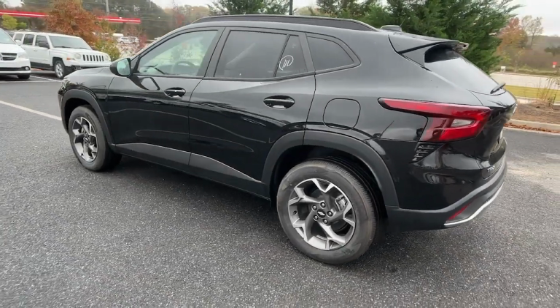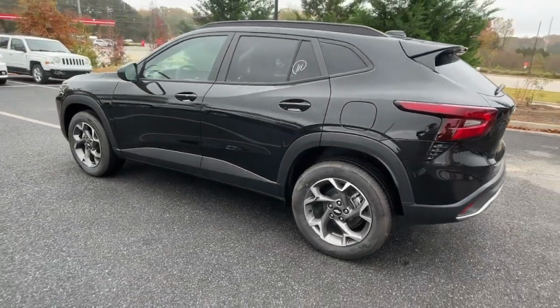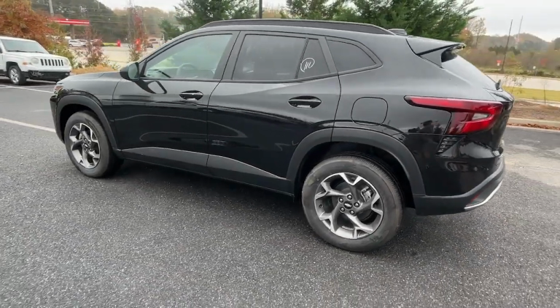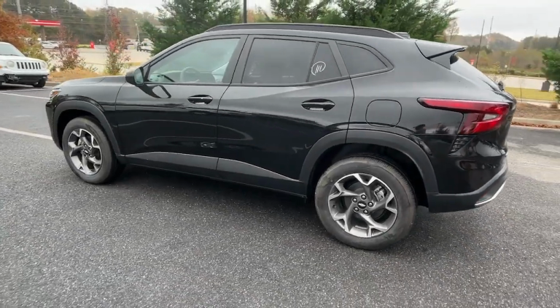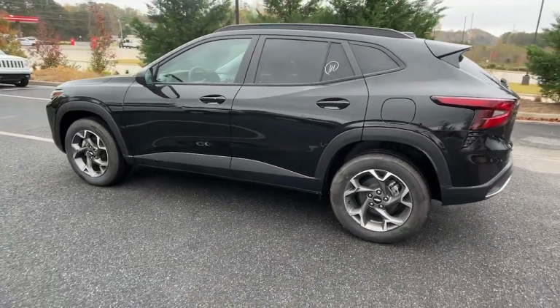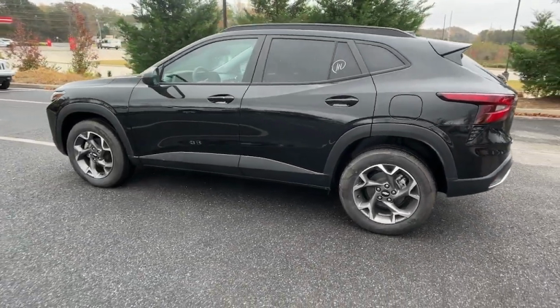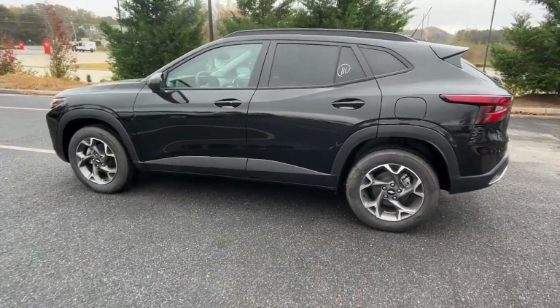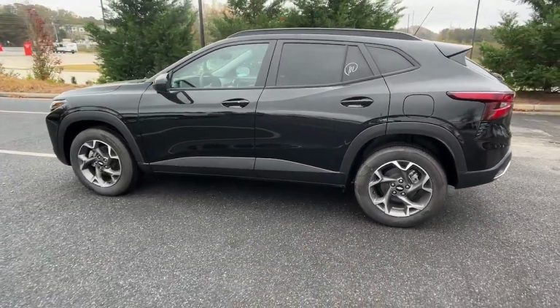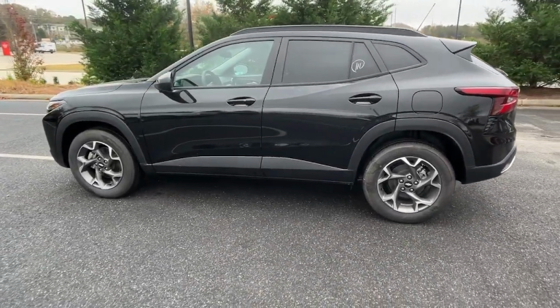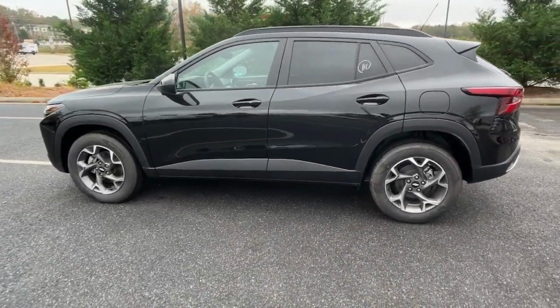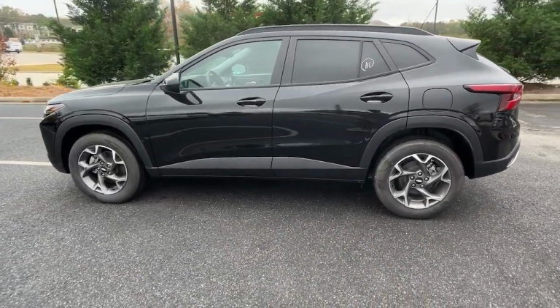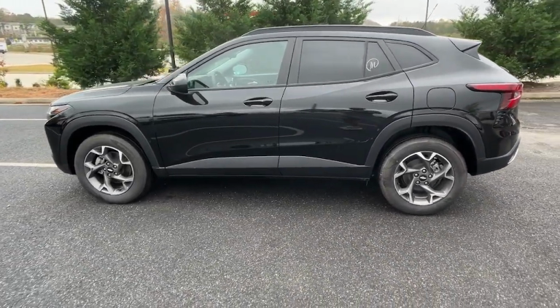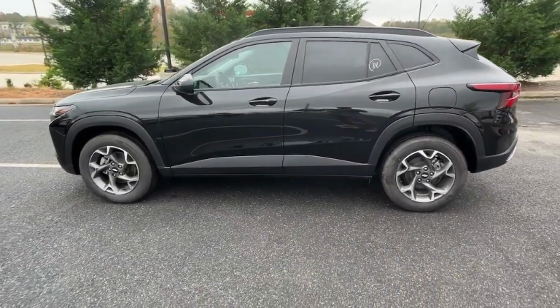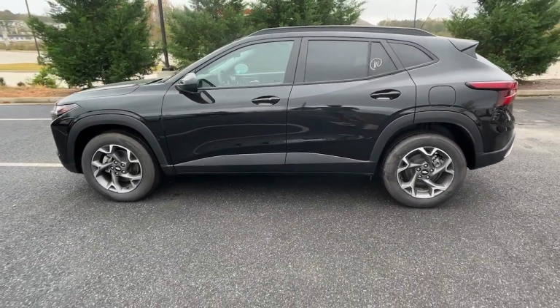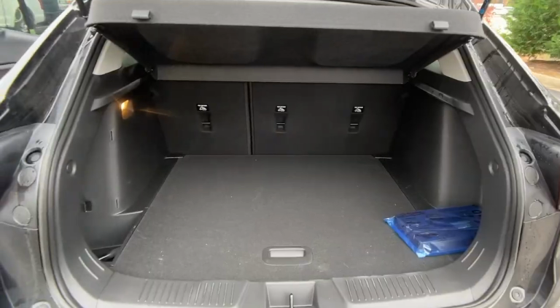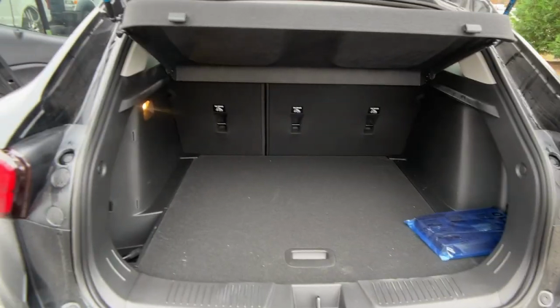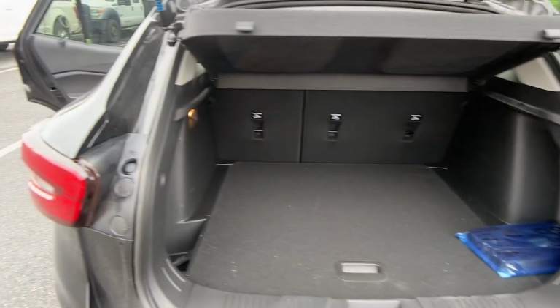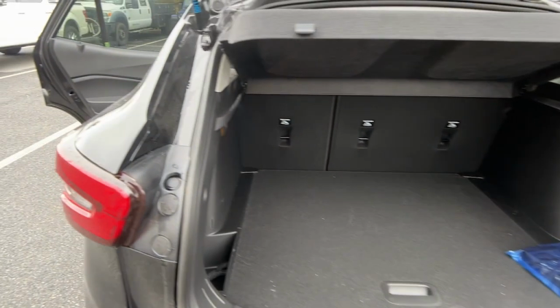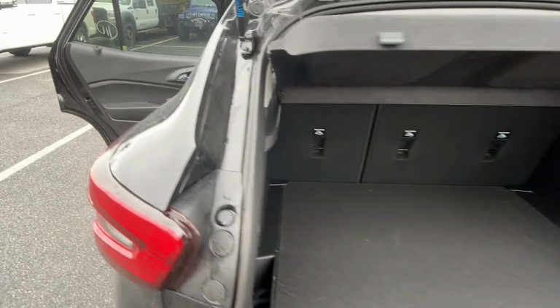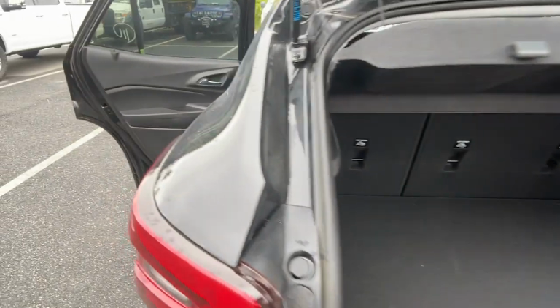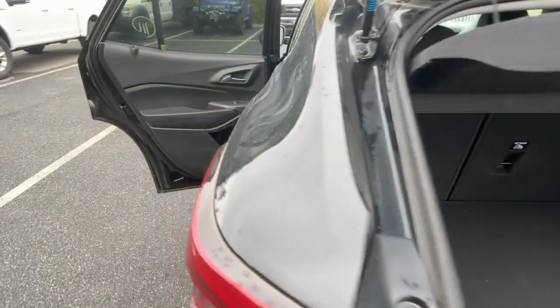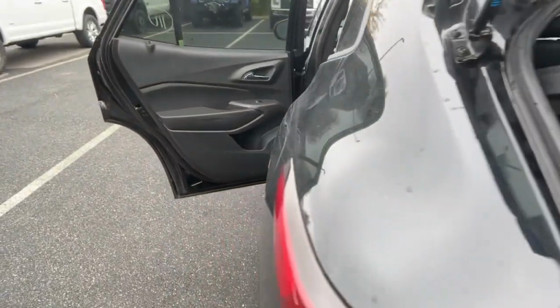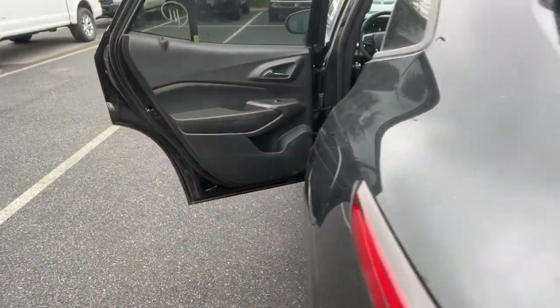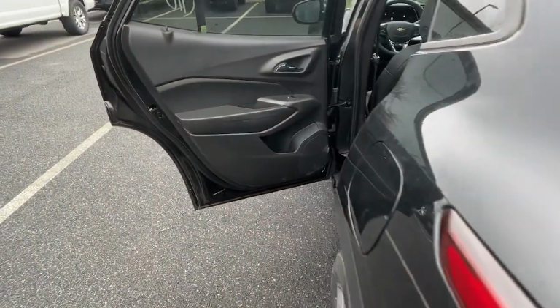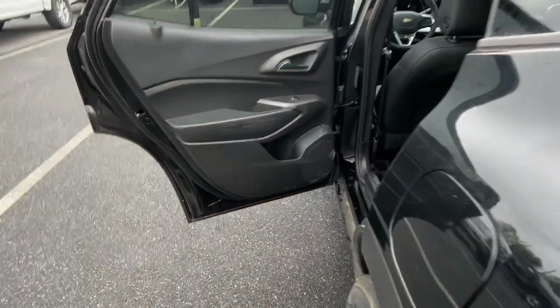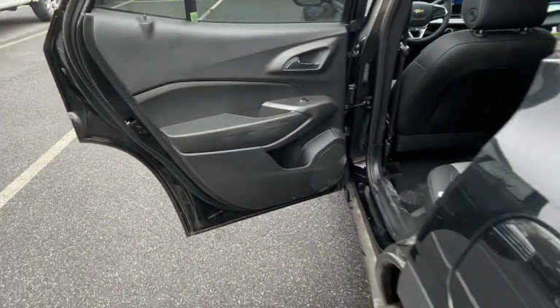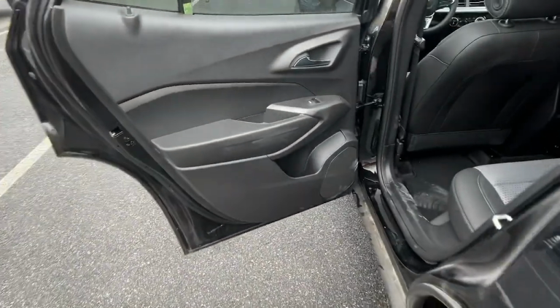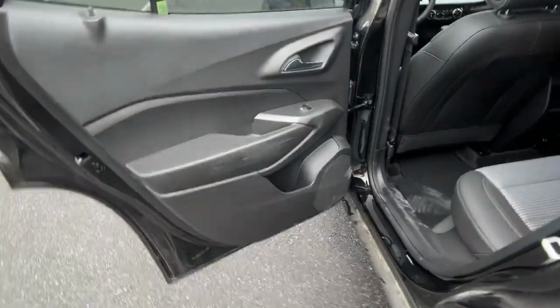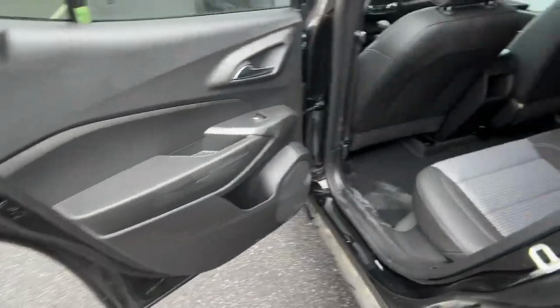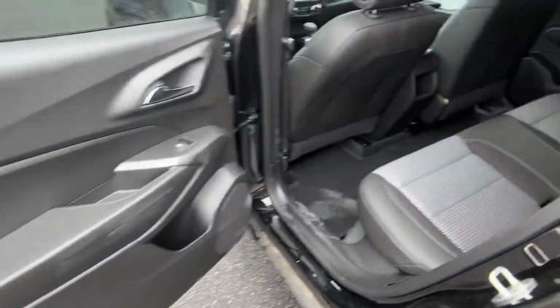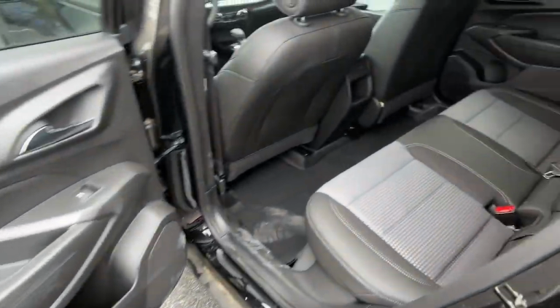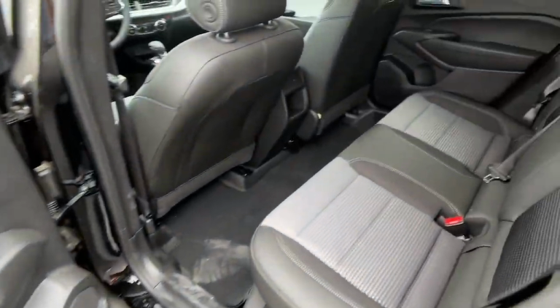Turbocharged engine. See how much fun it can be to drive a car that's designed with your urban lifestyle in mind. Take the Trax out for a spin.